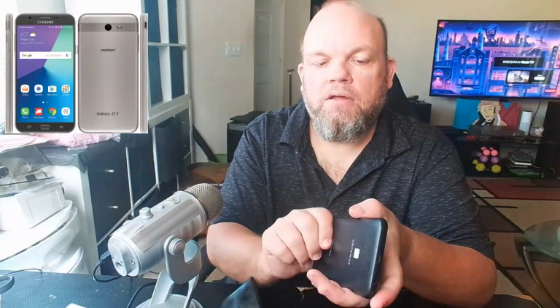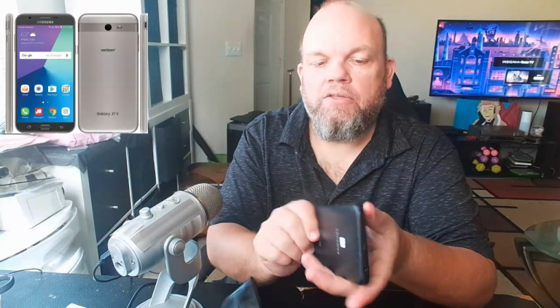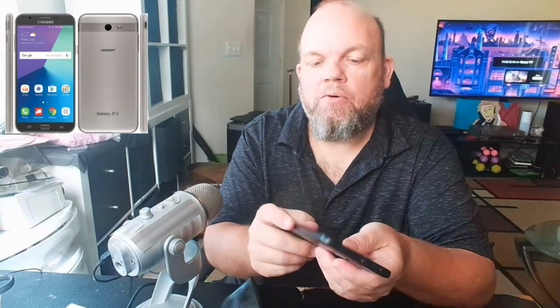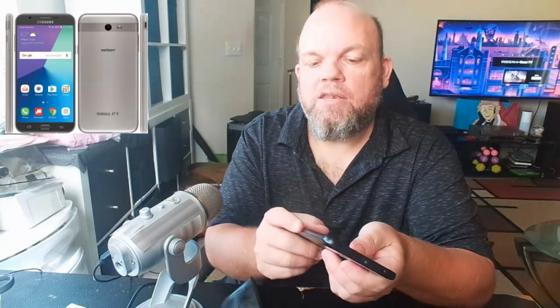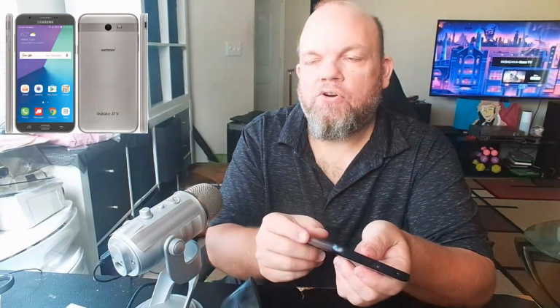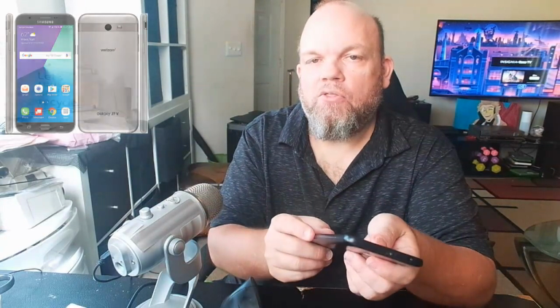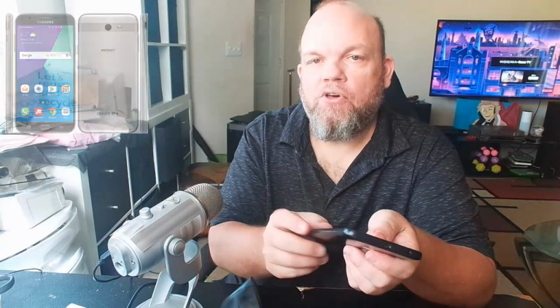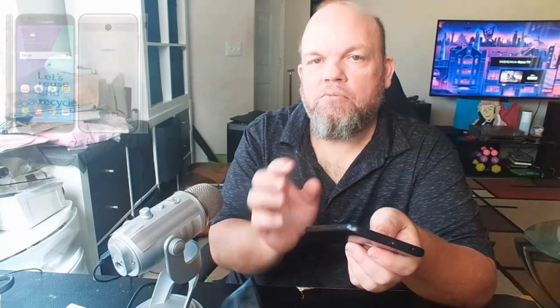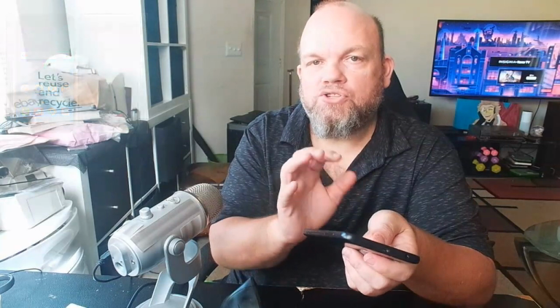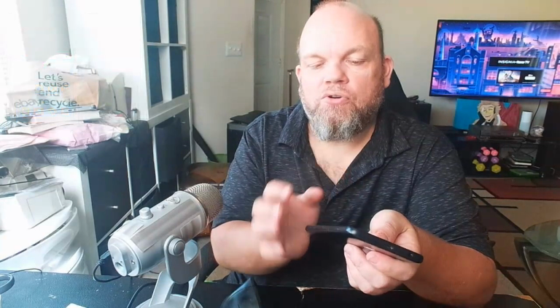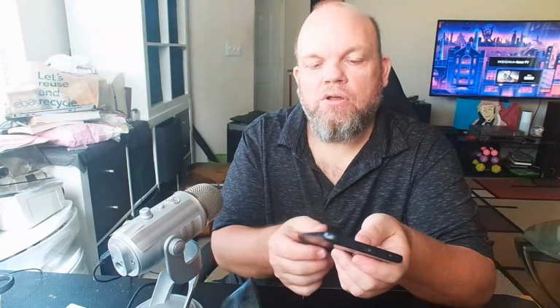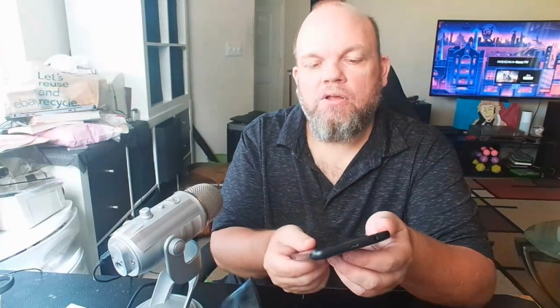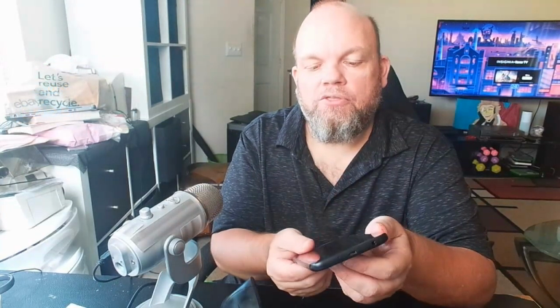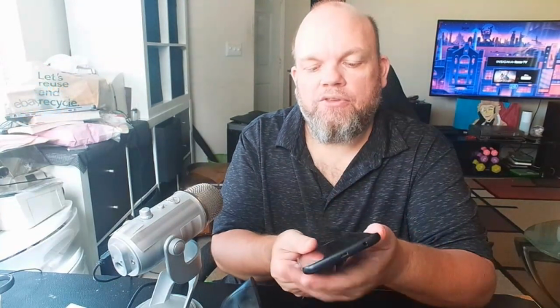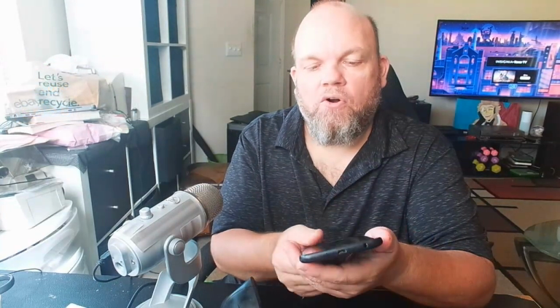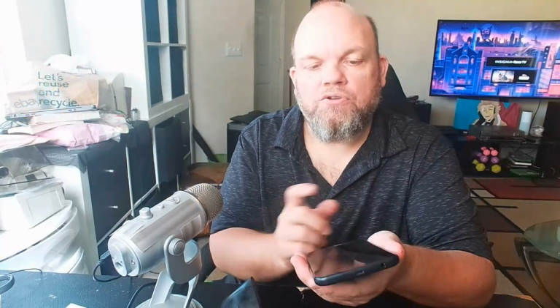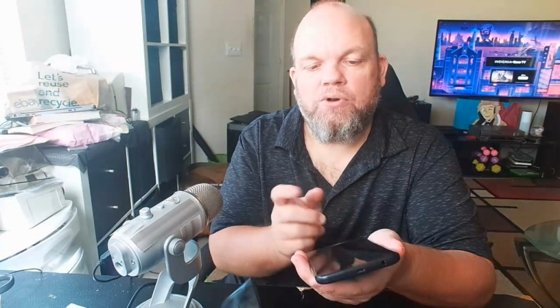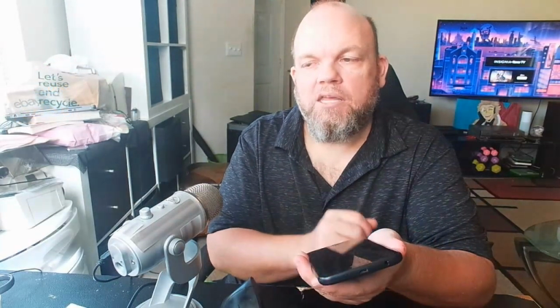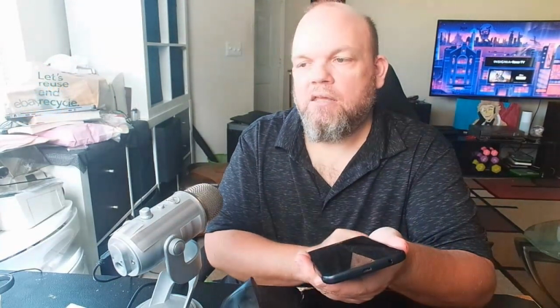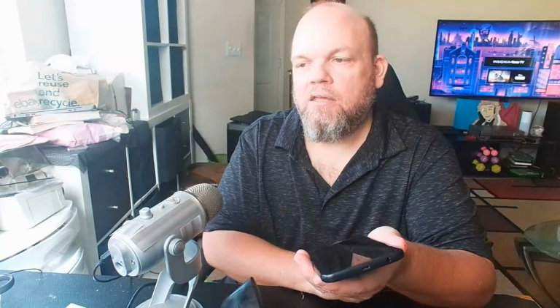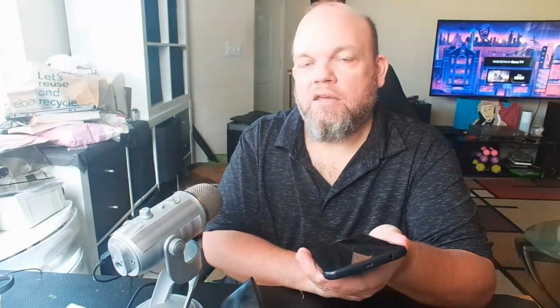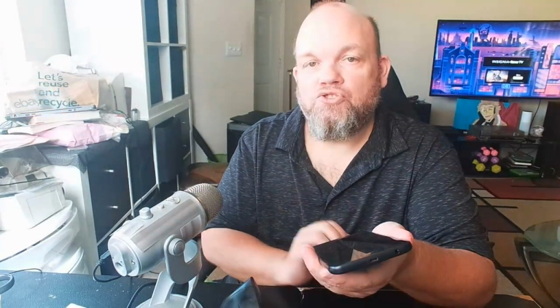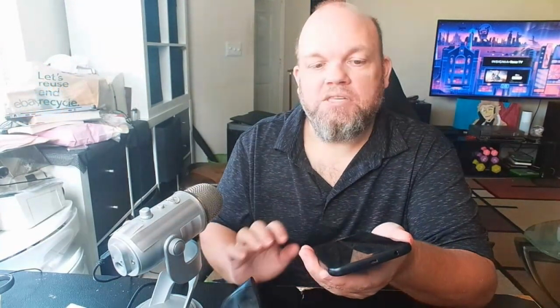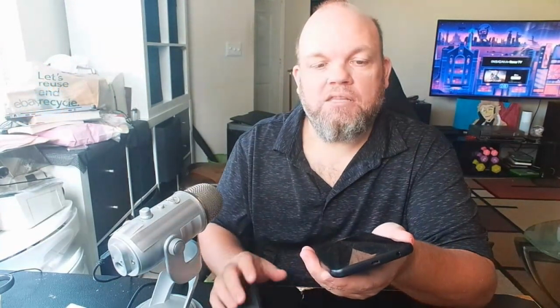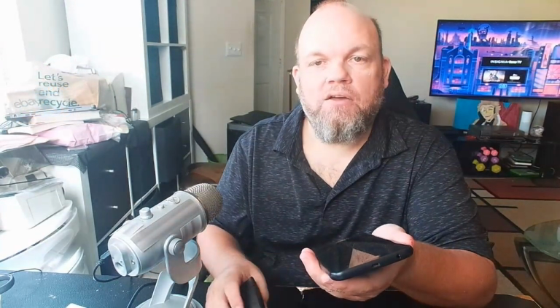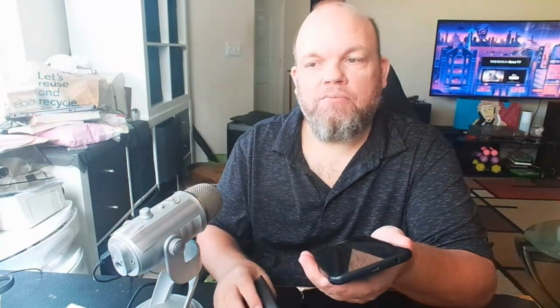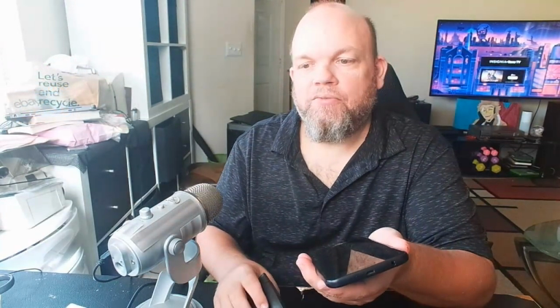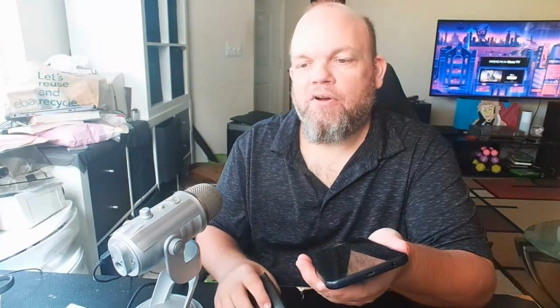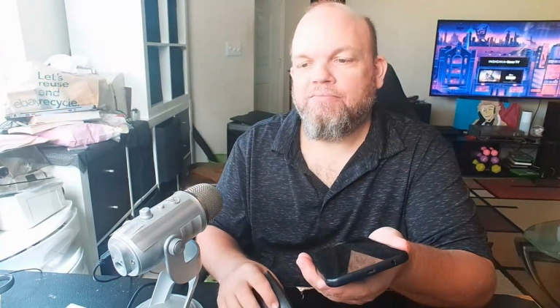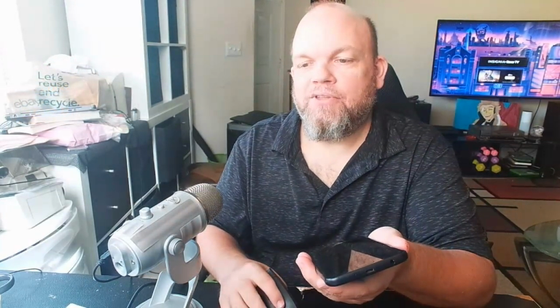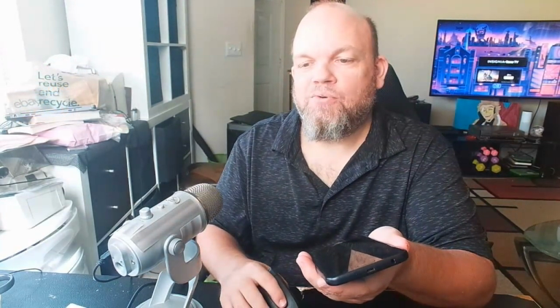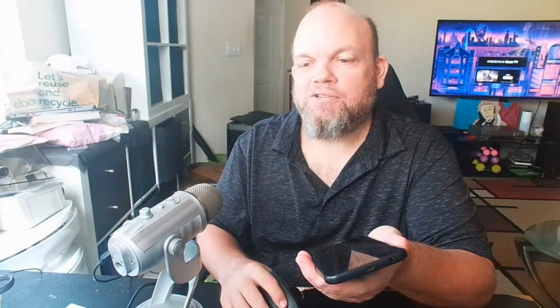Go ahead and turn on the phone, make sure that the card is reading, and you should be all set. Thanks for watching.